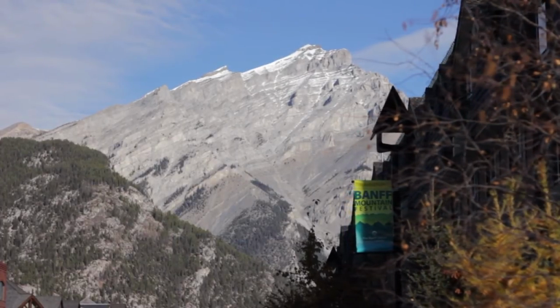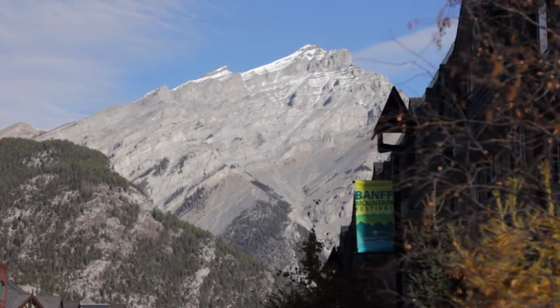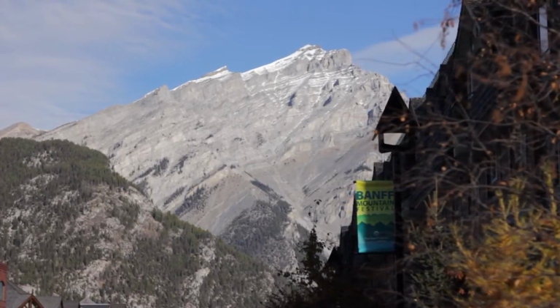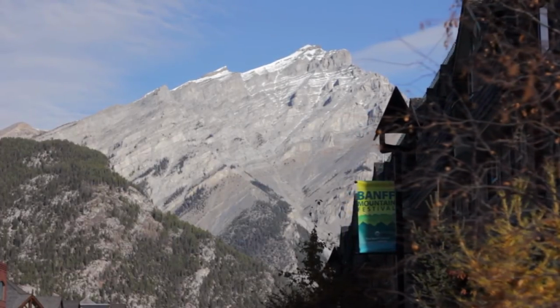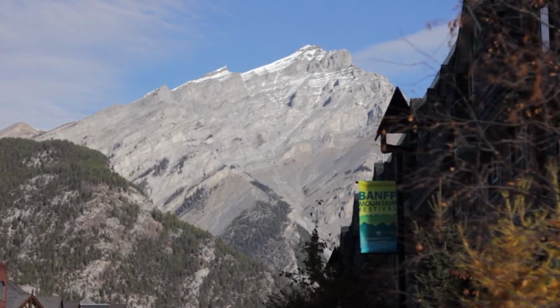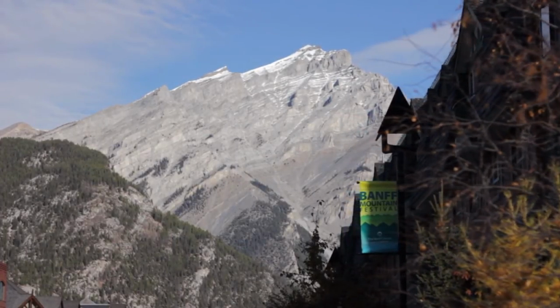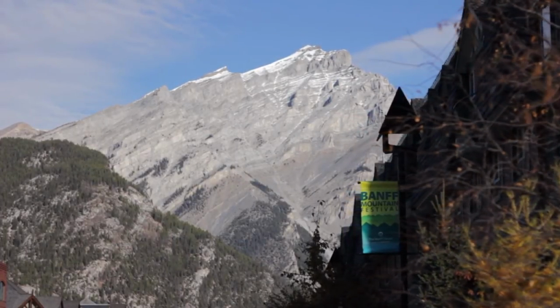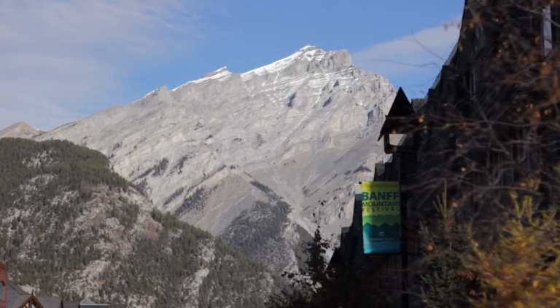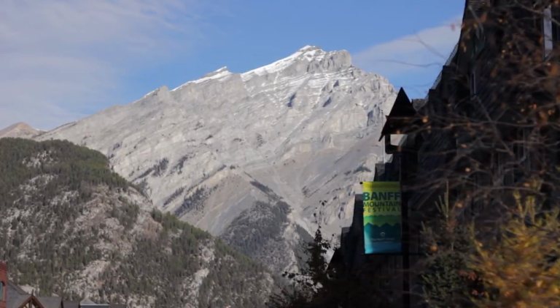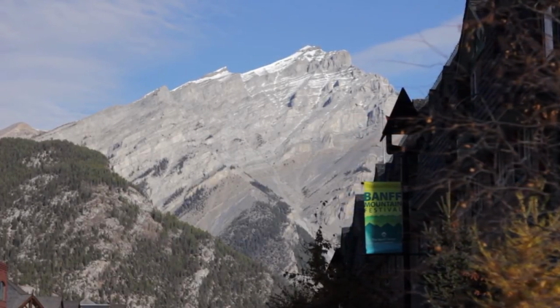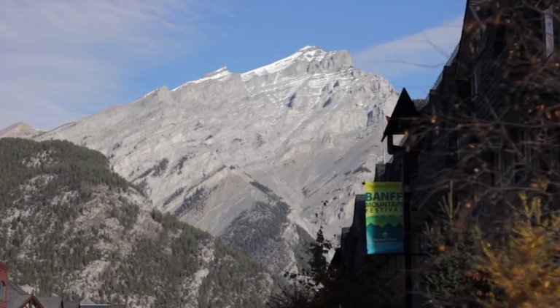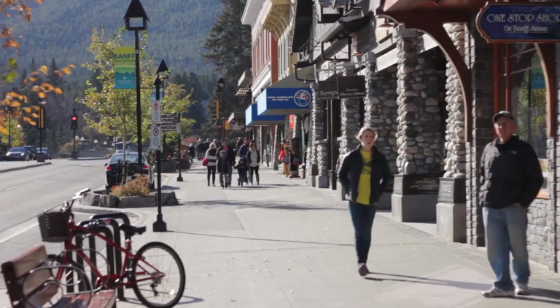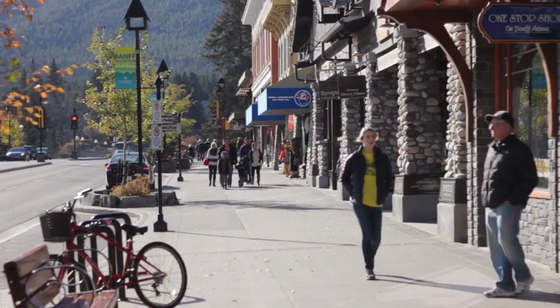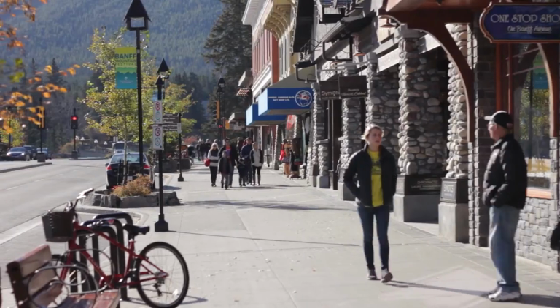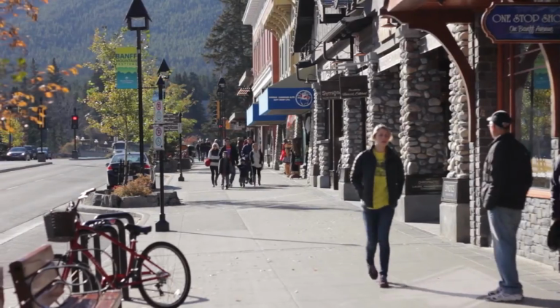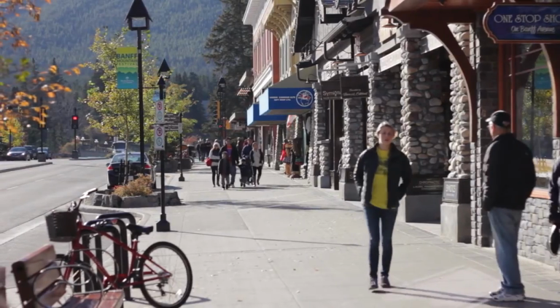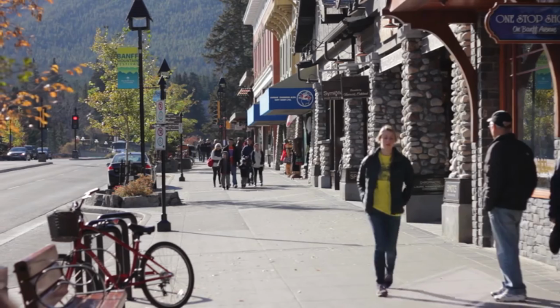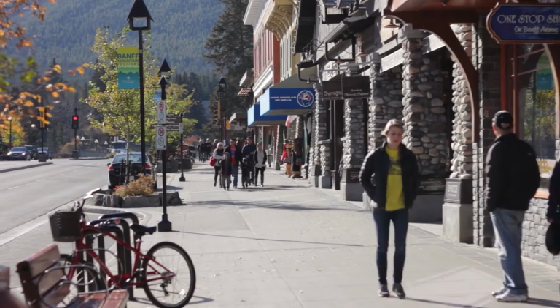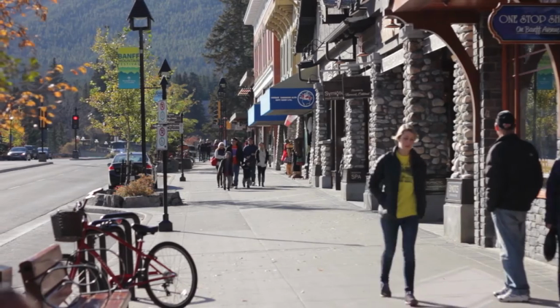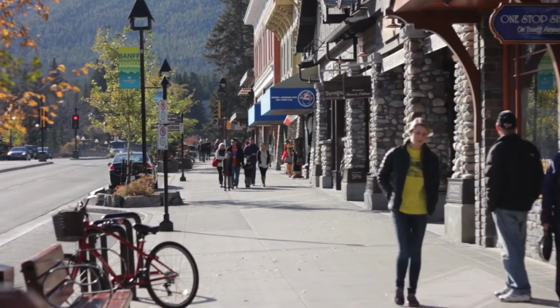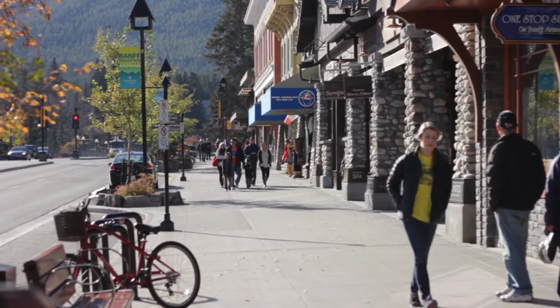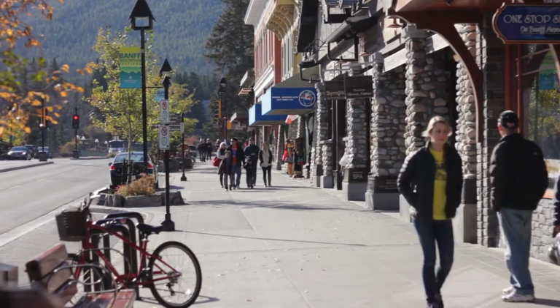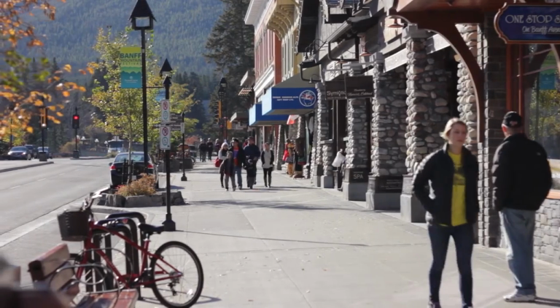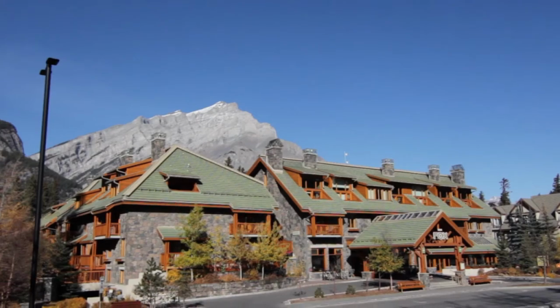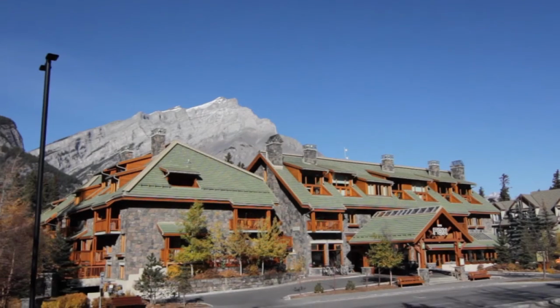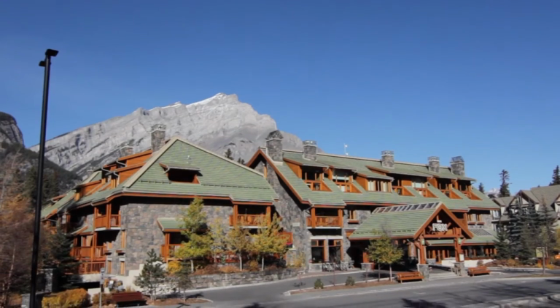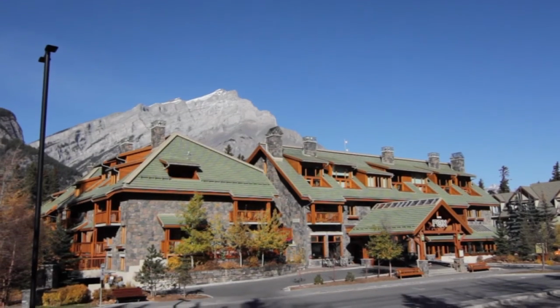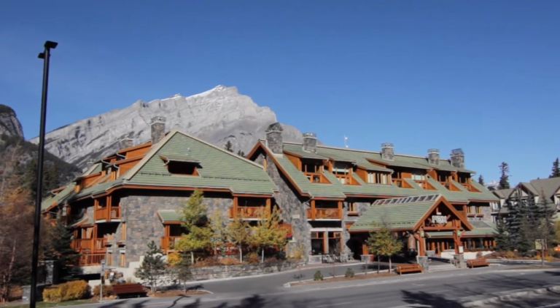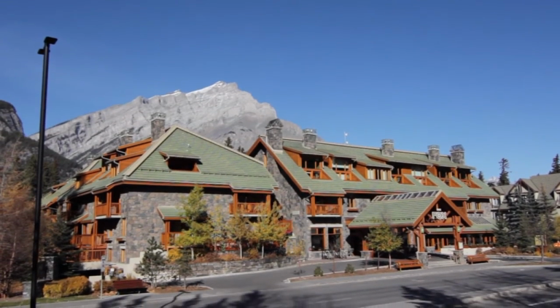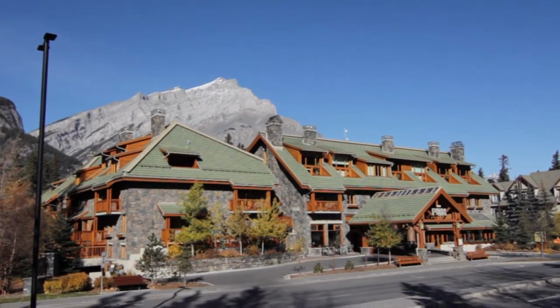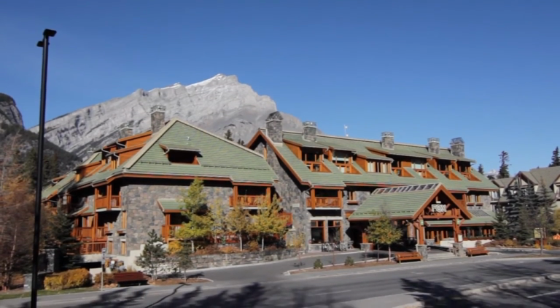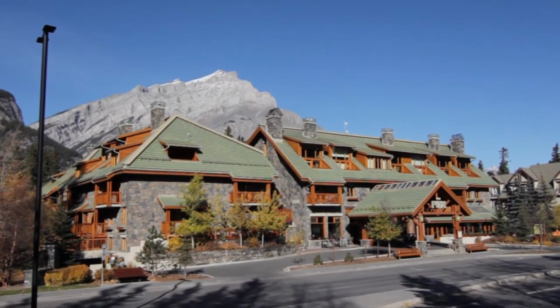Located right on Banff Avenue, just a short walk to downtown, is one of Banff's newer properties, the Fox Hotel & Suites.